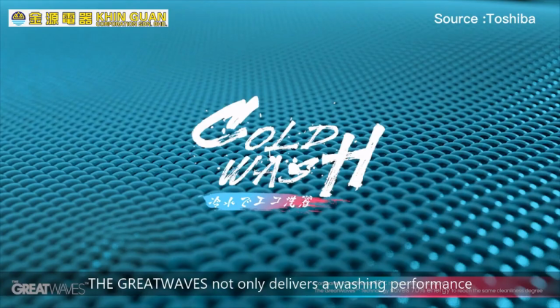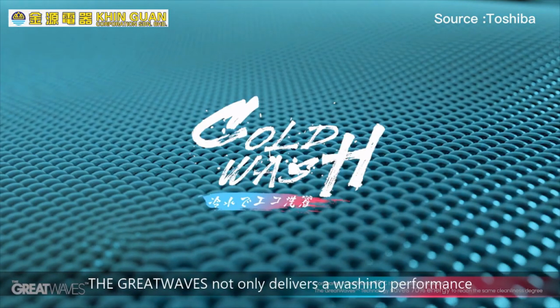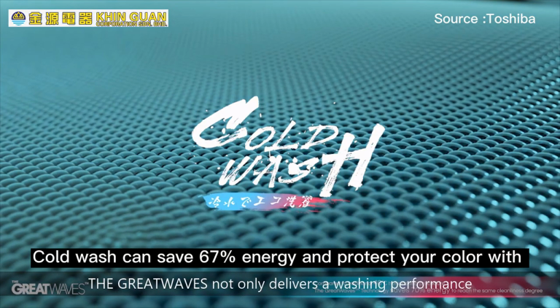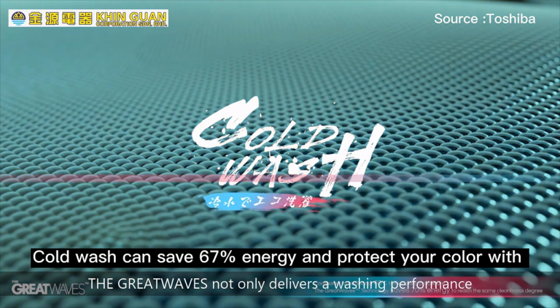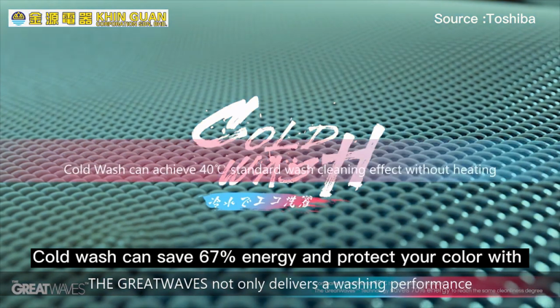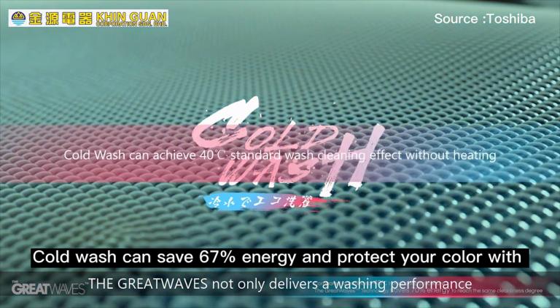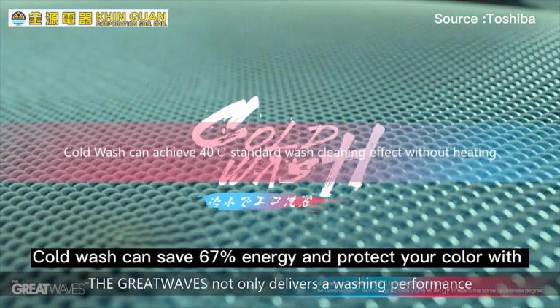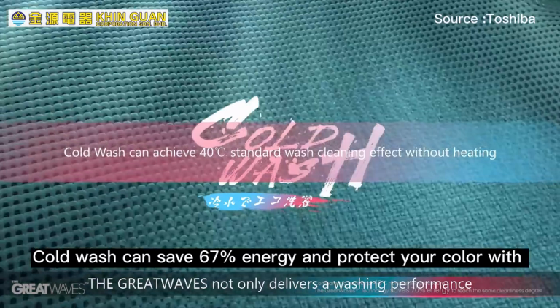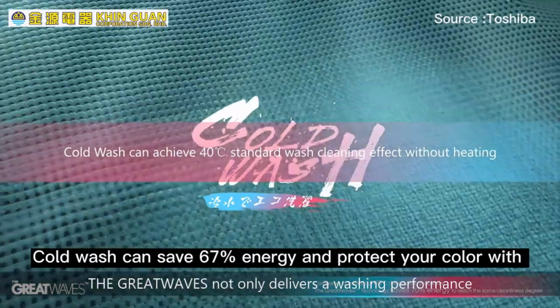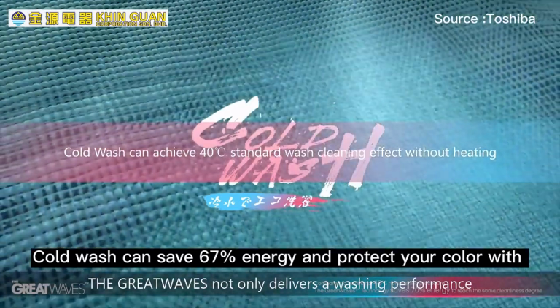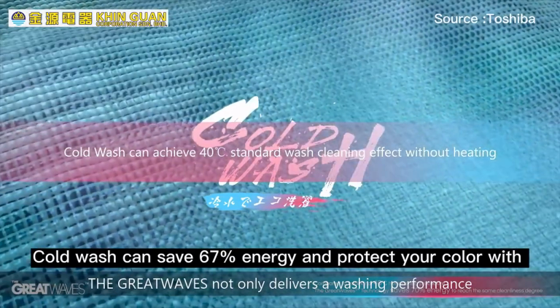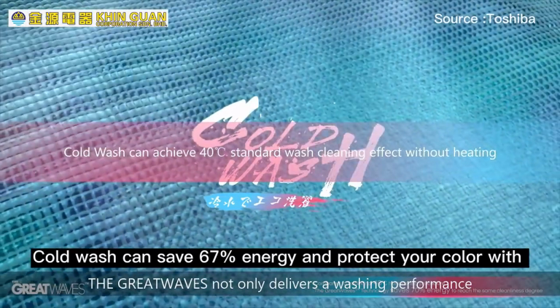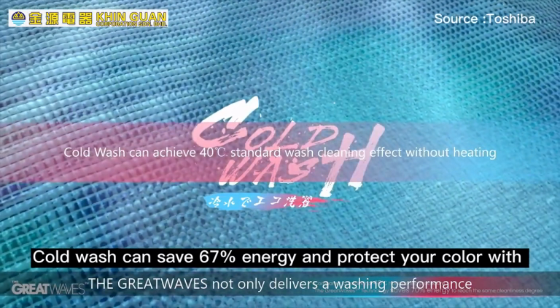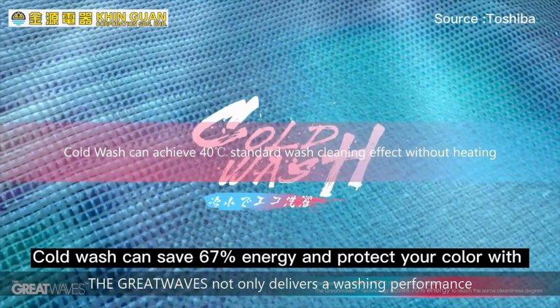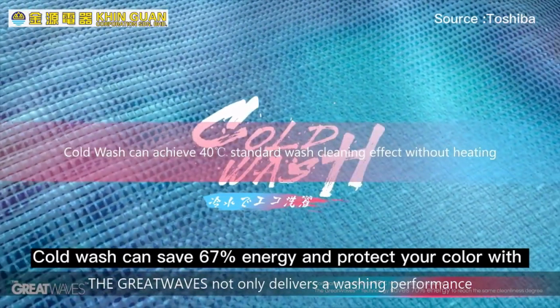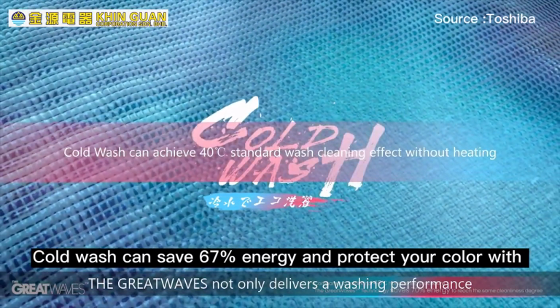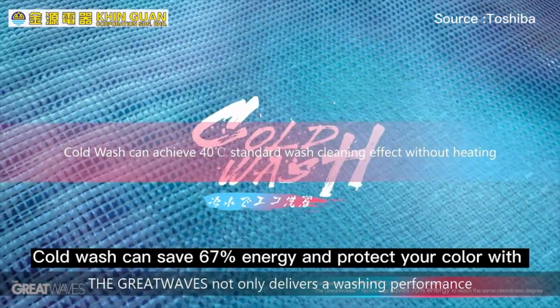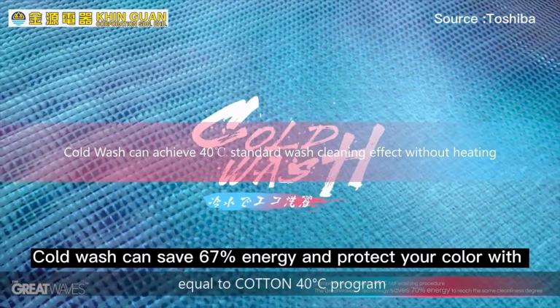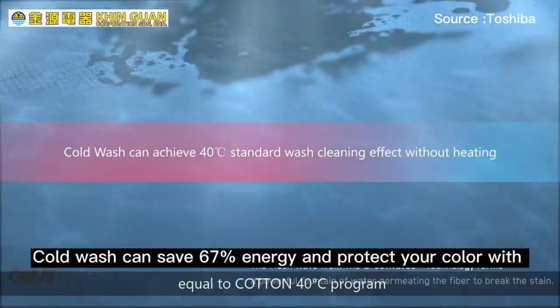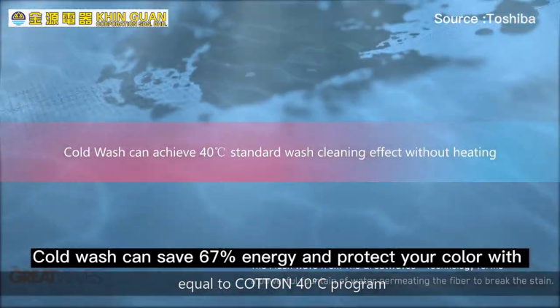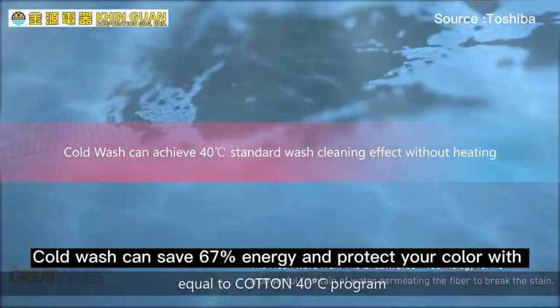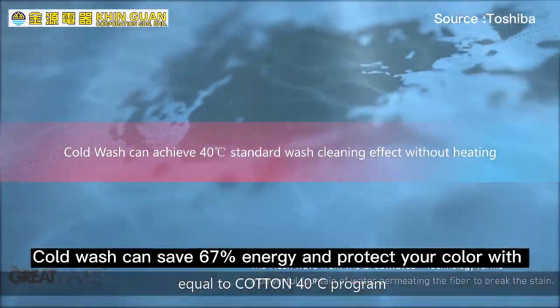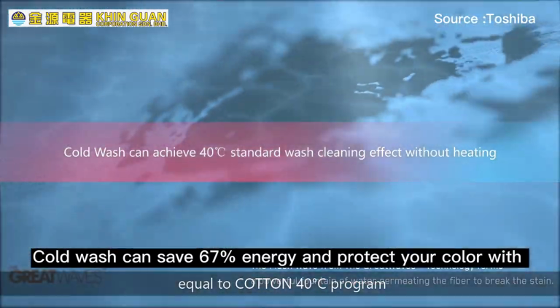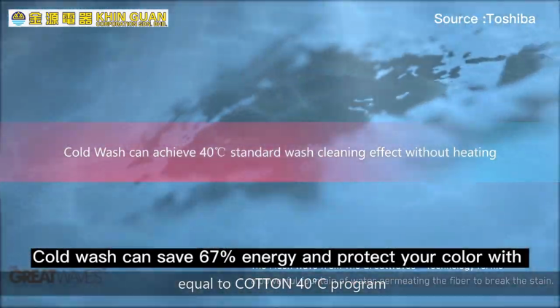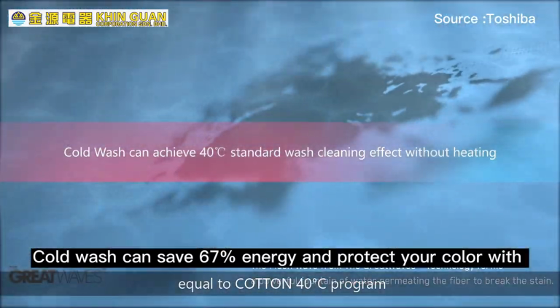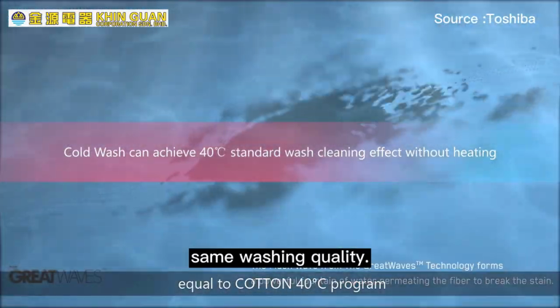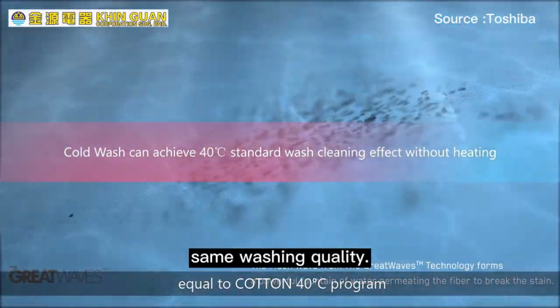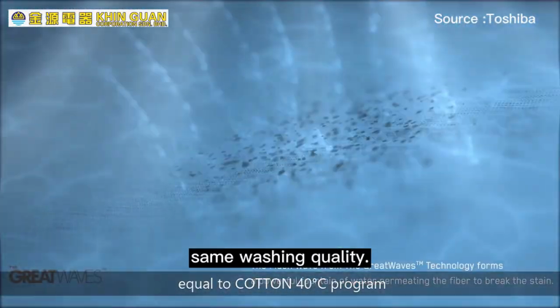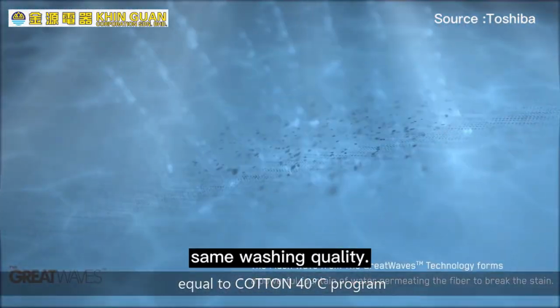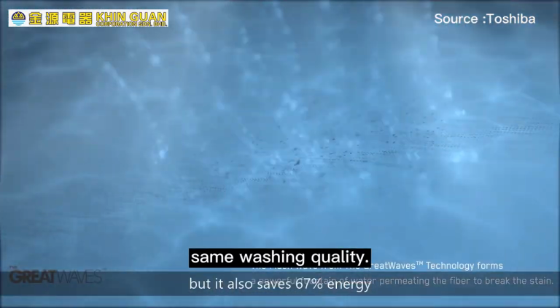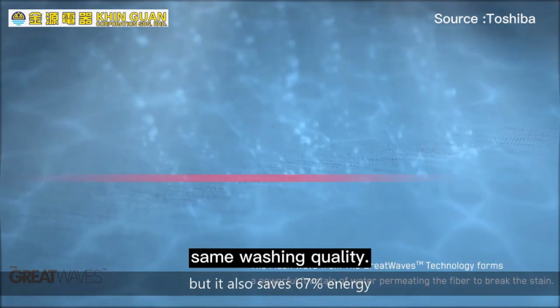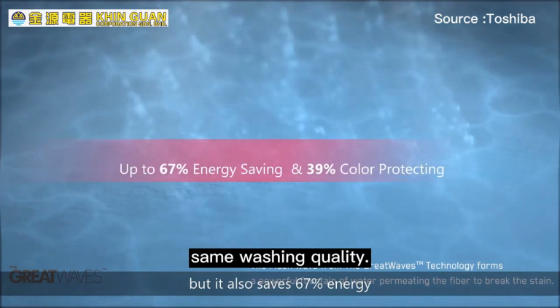Cold wash can save 67 percent of energy and protect the color of your shirts while maintaining the same washing quality.